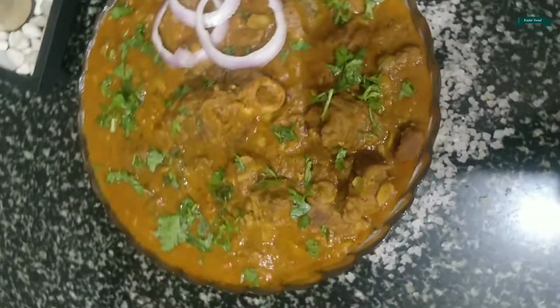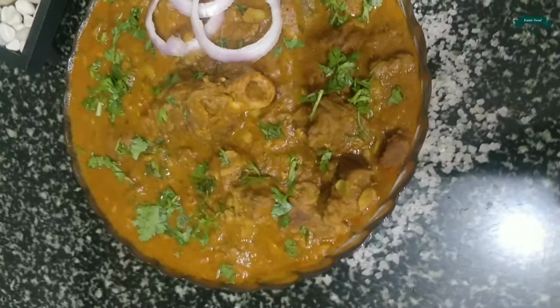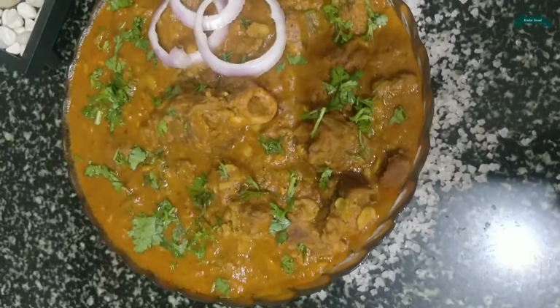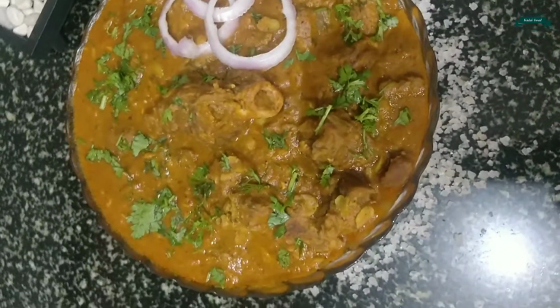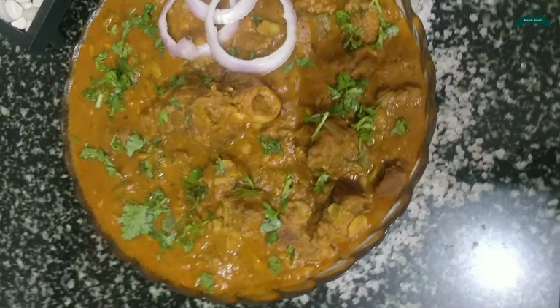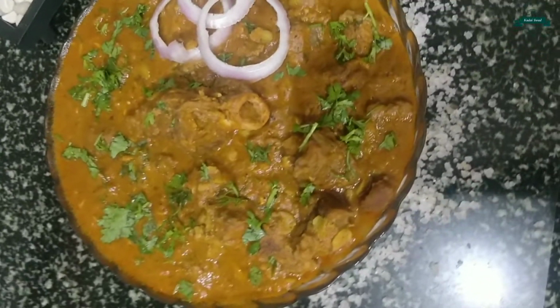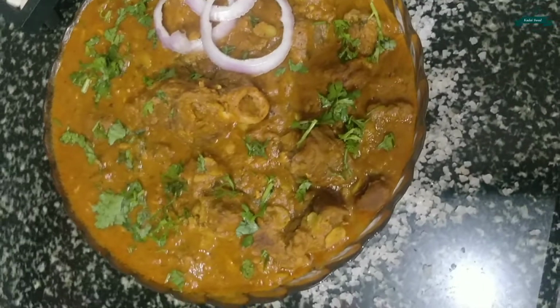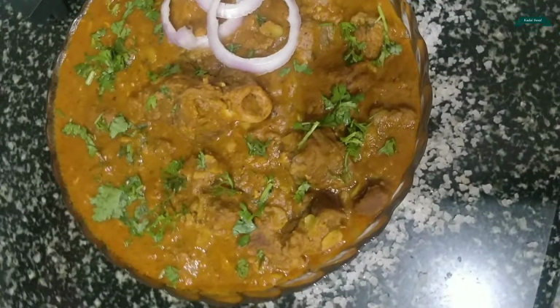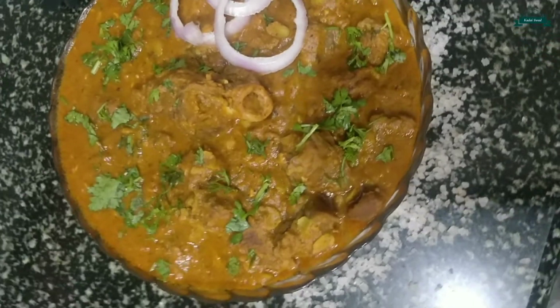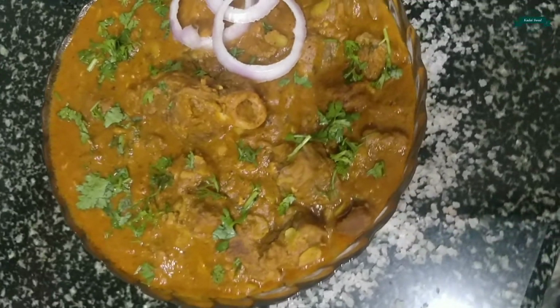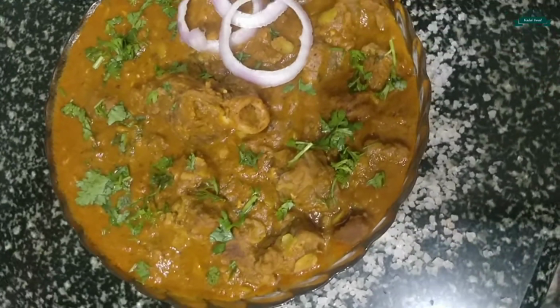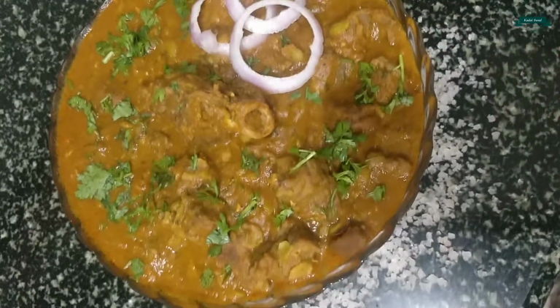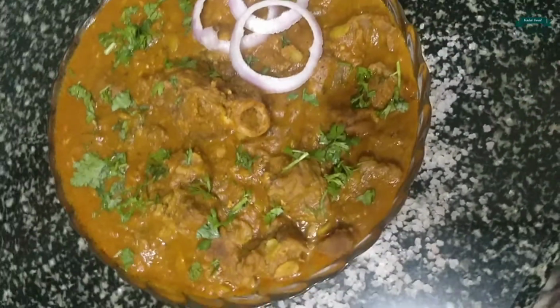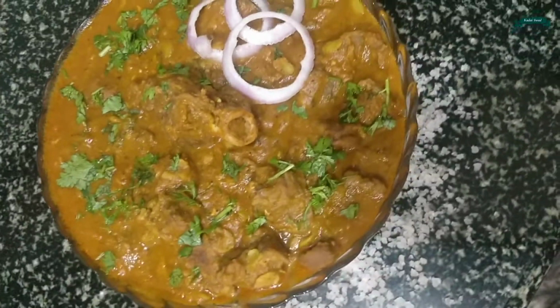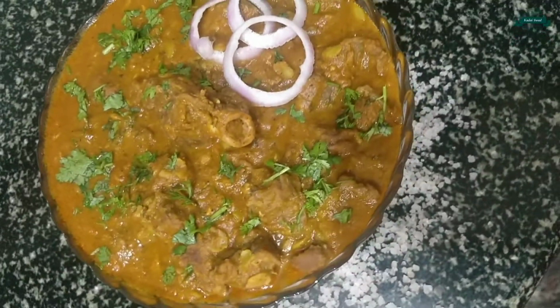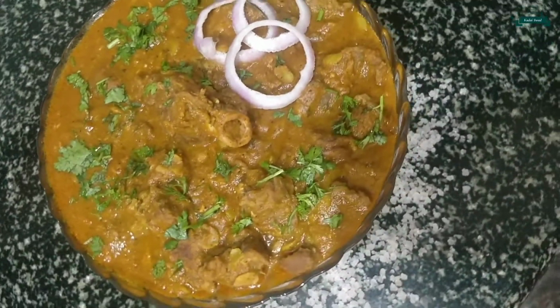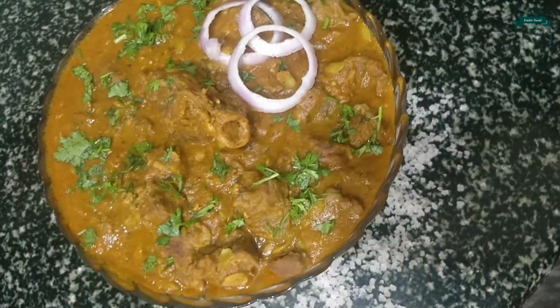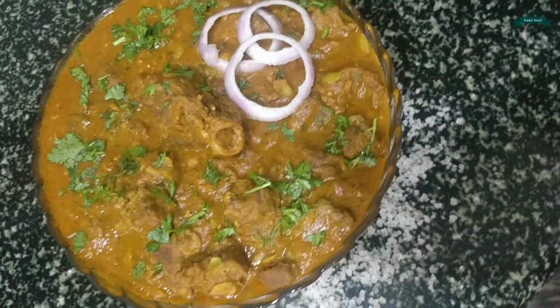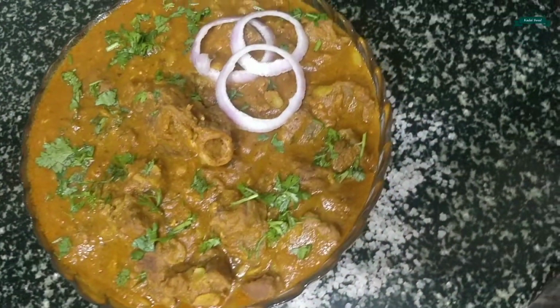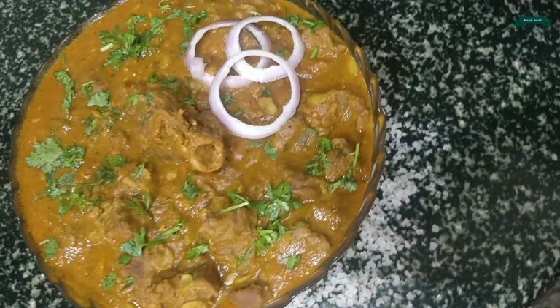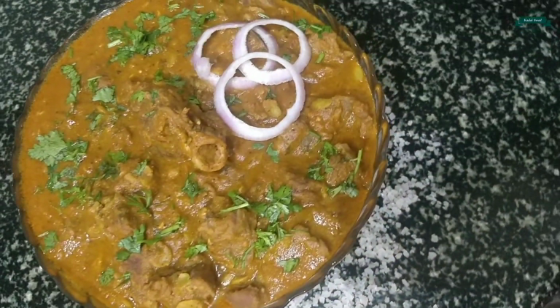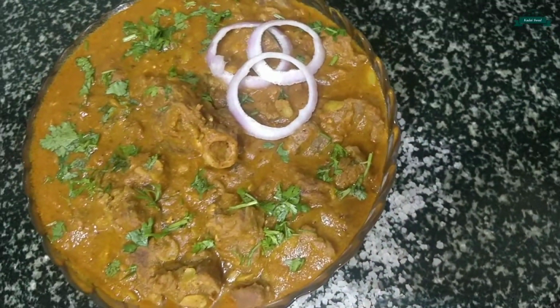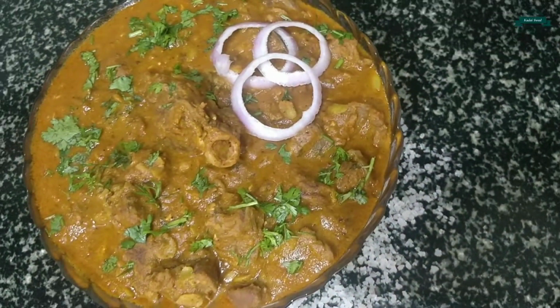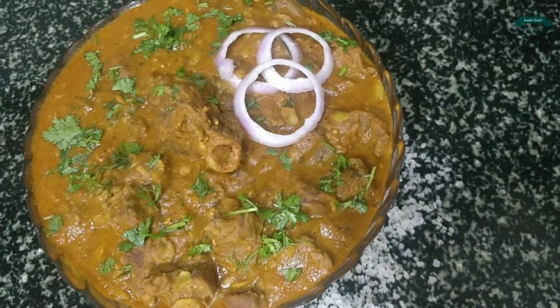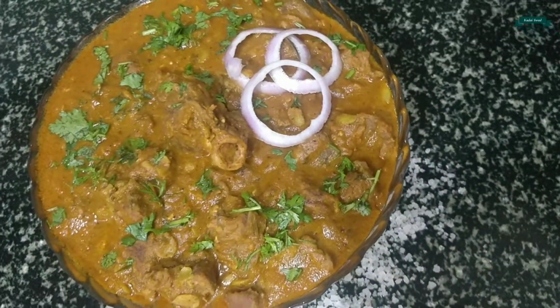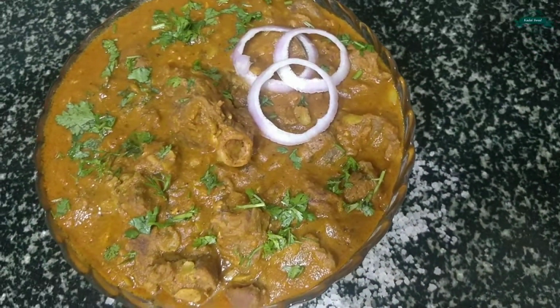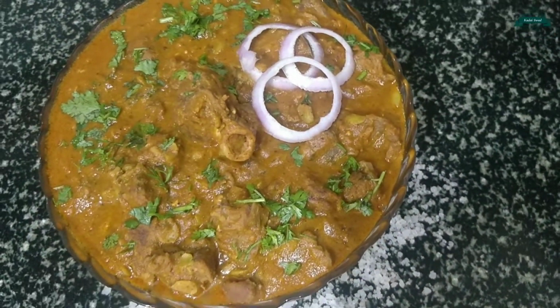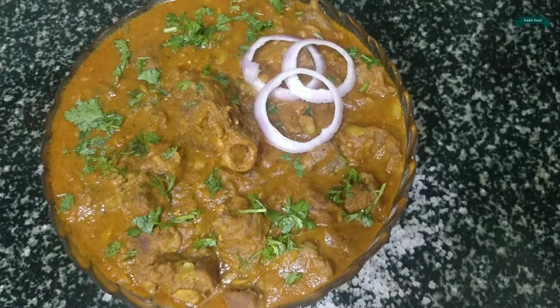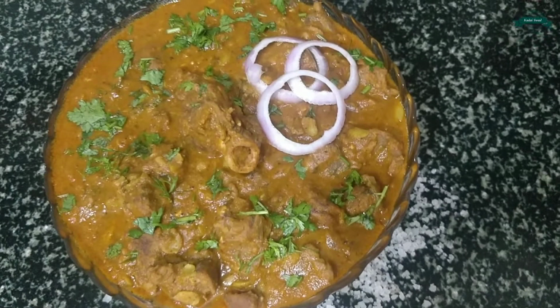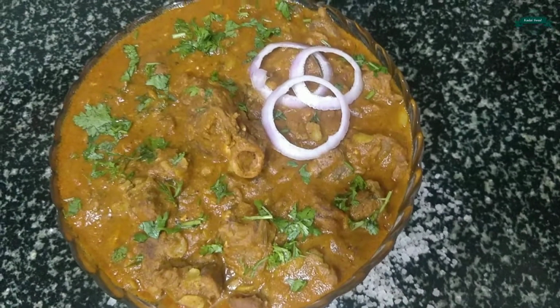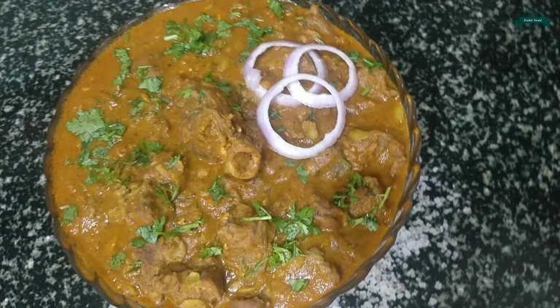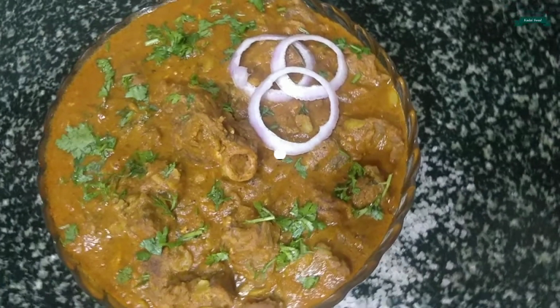Guys, now the tasty village style mutton curry is ready to serve. Do try it — I am sure you are going to like it. Please like, share, and subscribe to my channel.